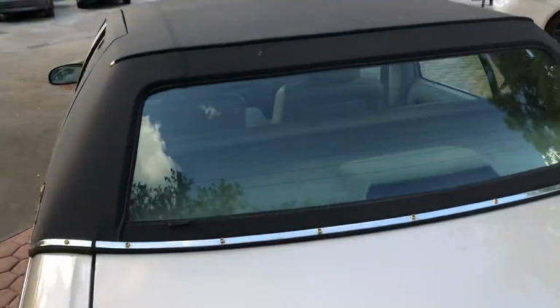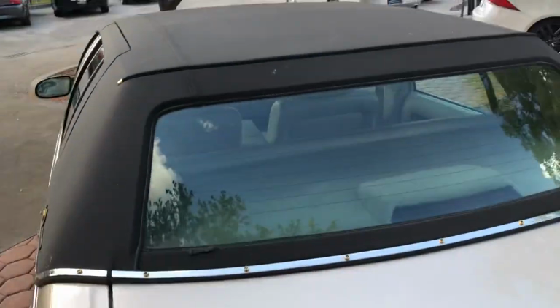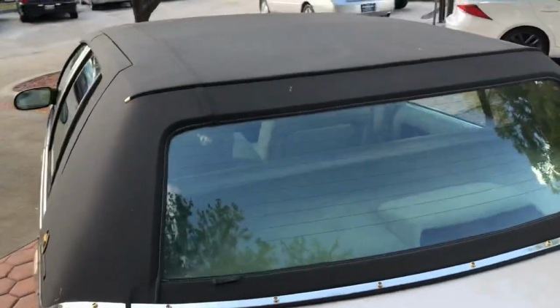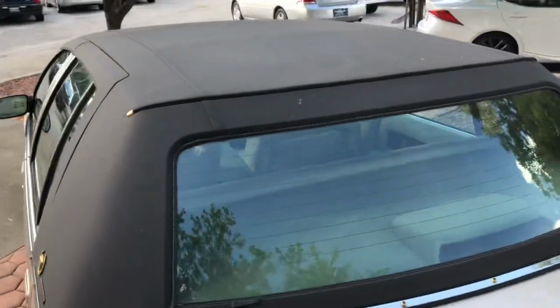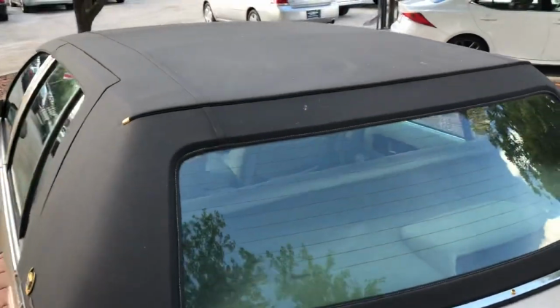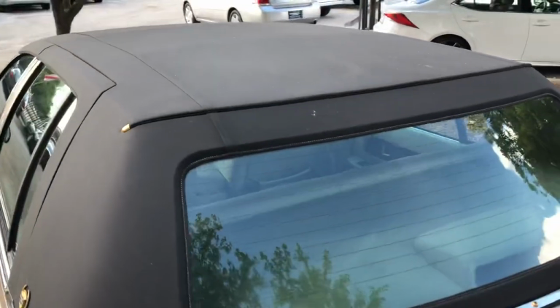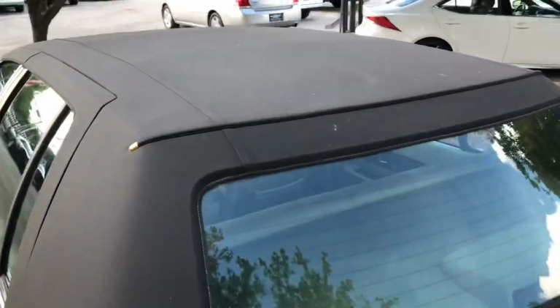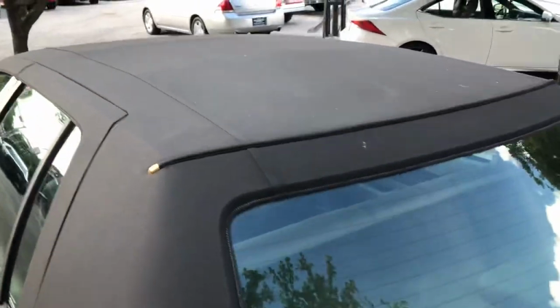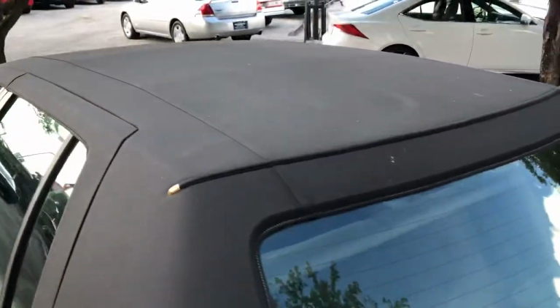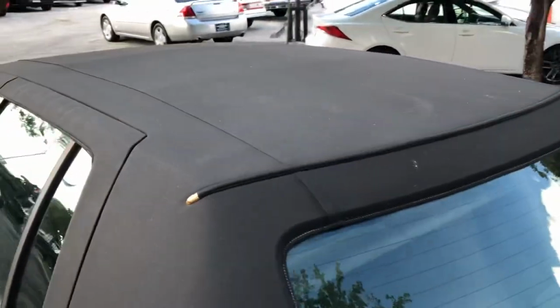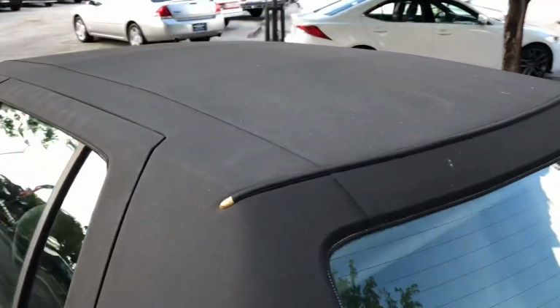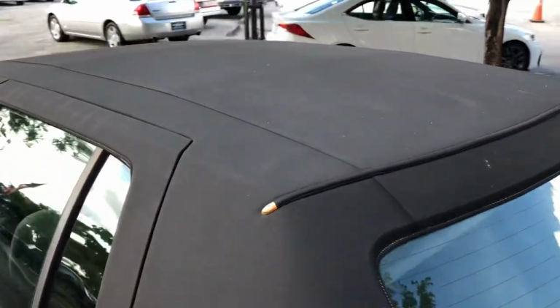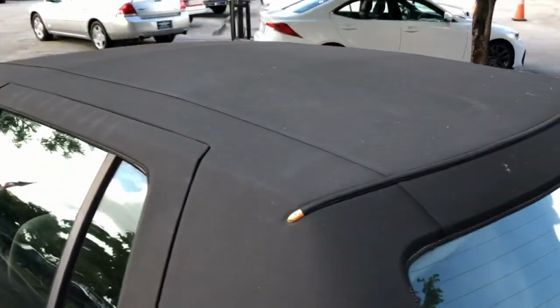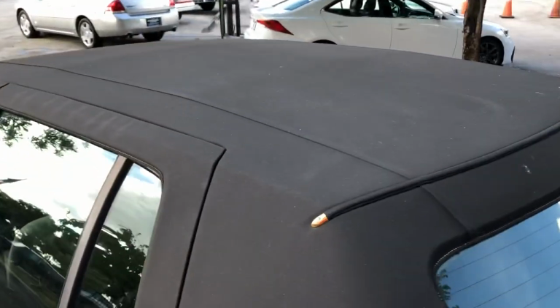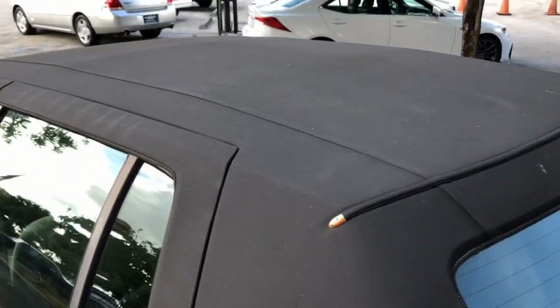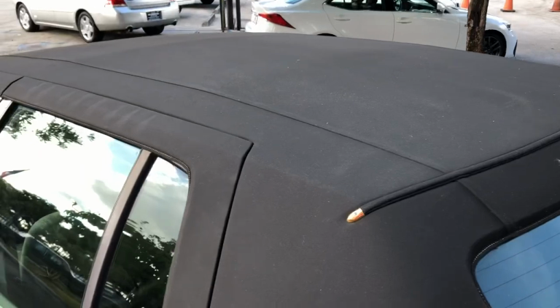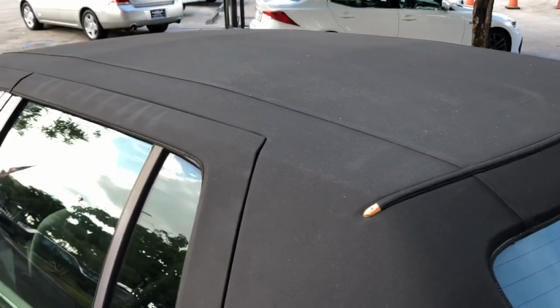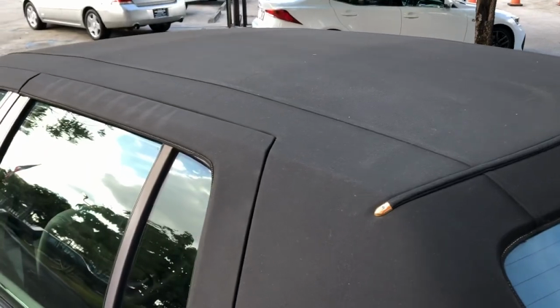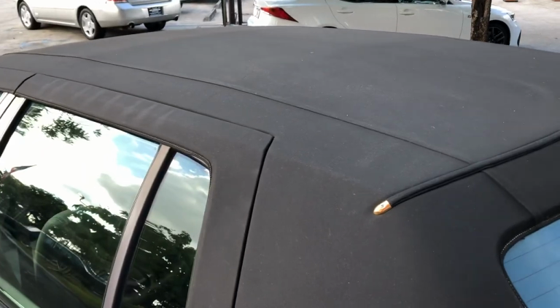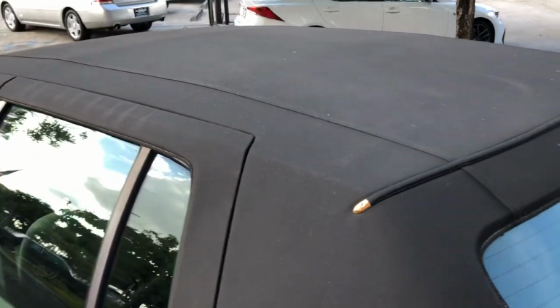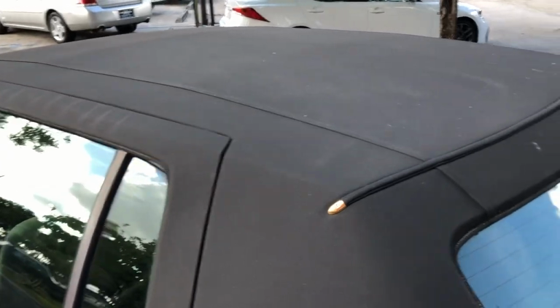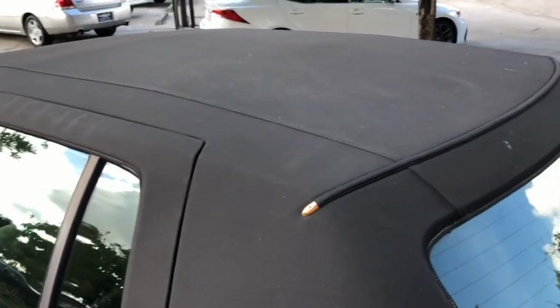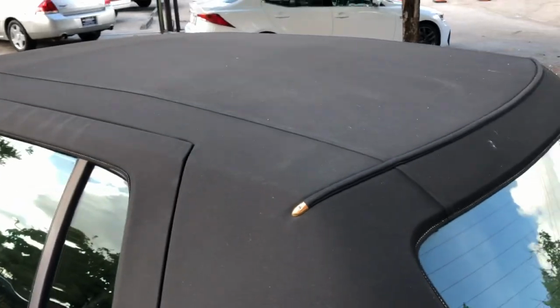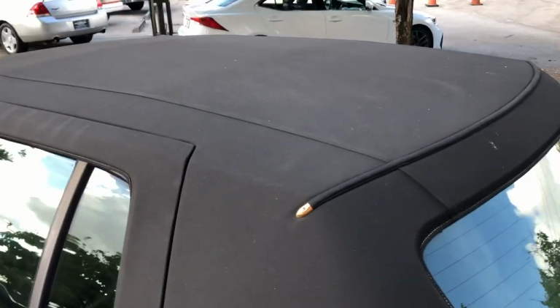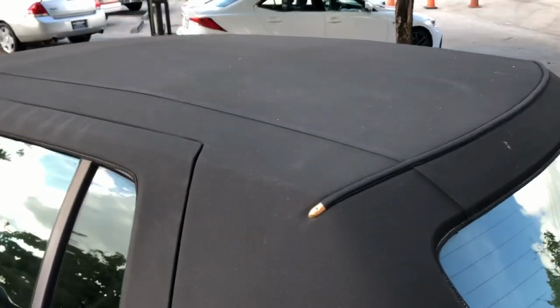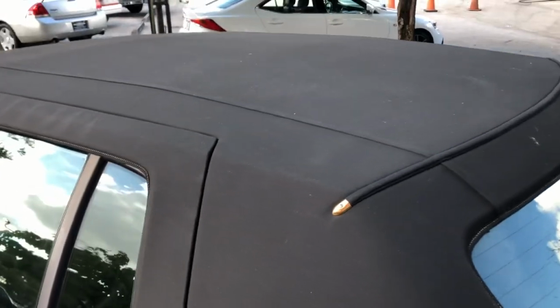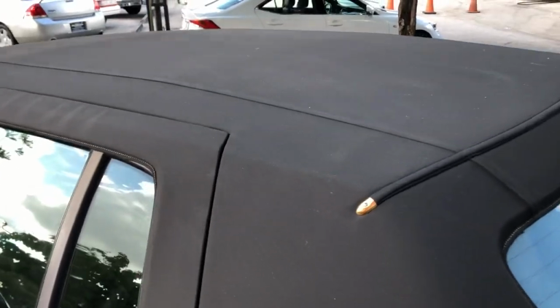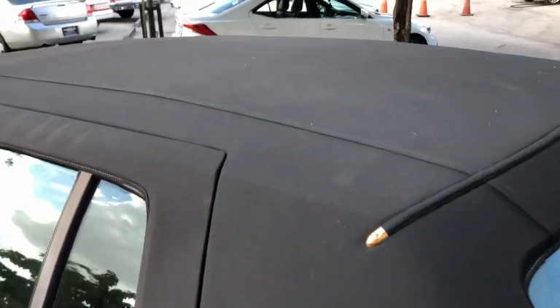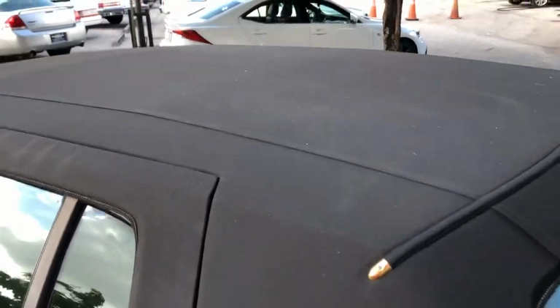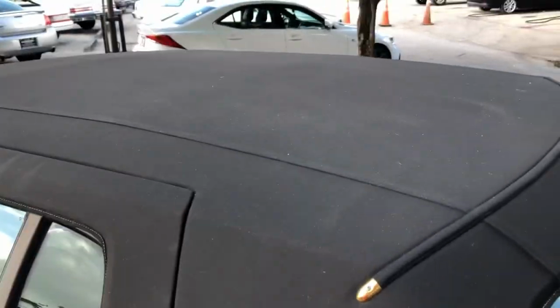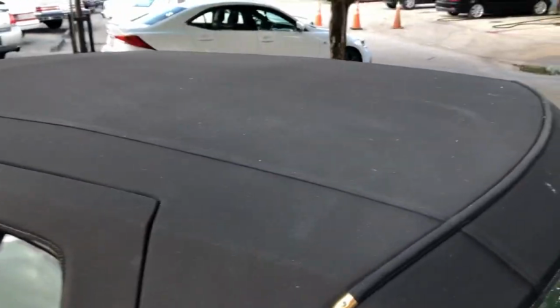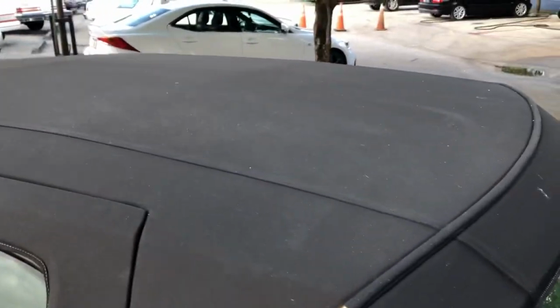The top is in excellent shape. It's got that special period-correct canvas top.